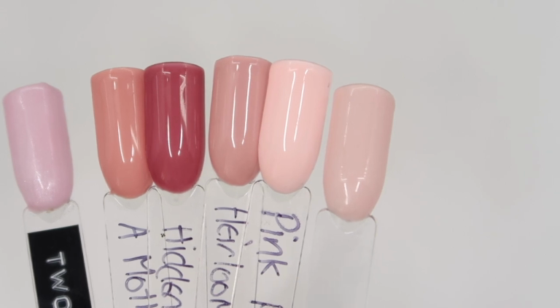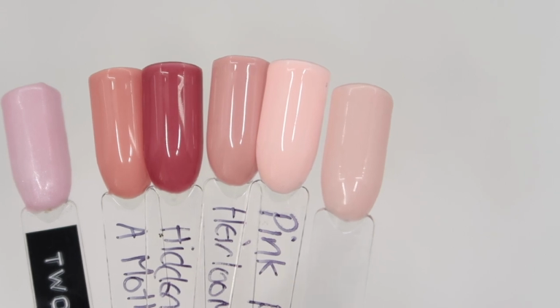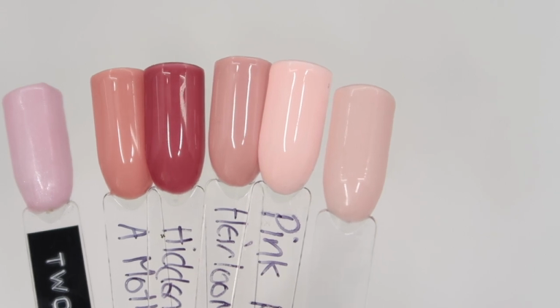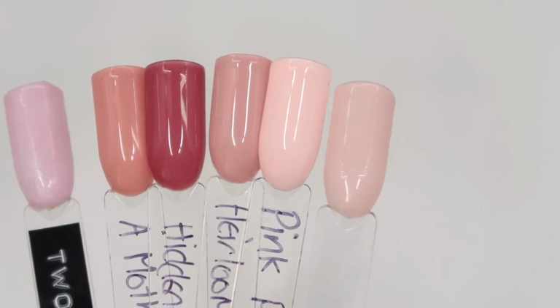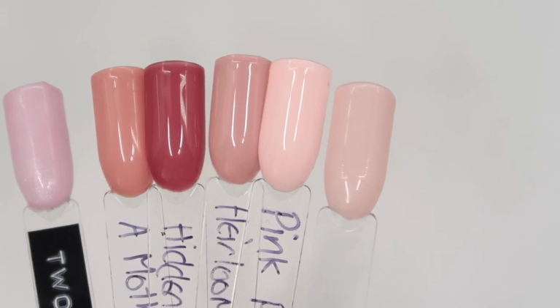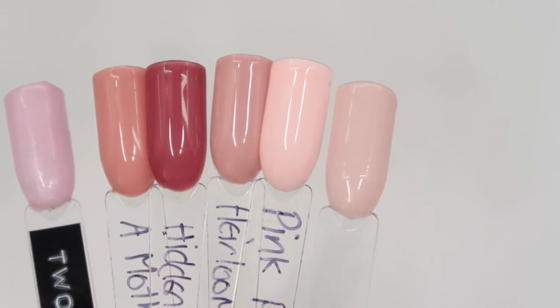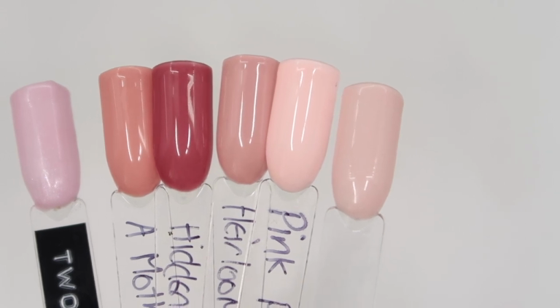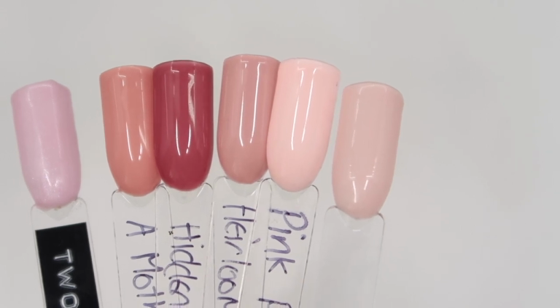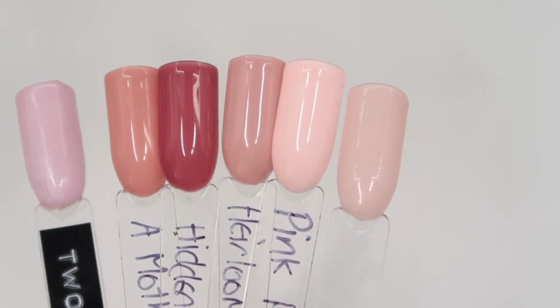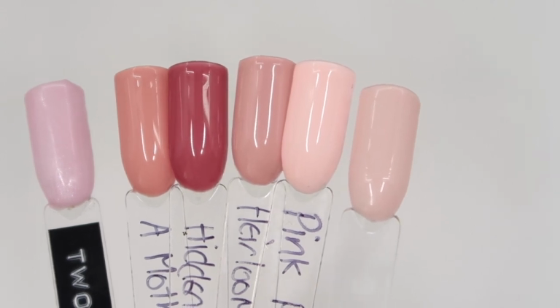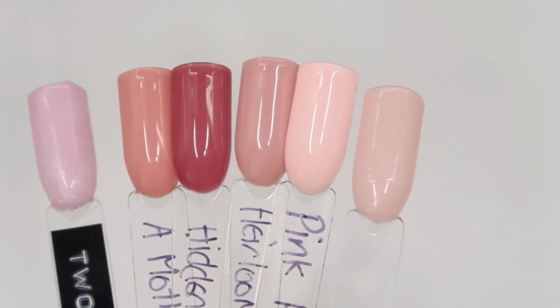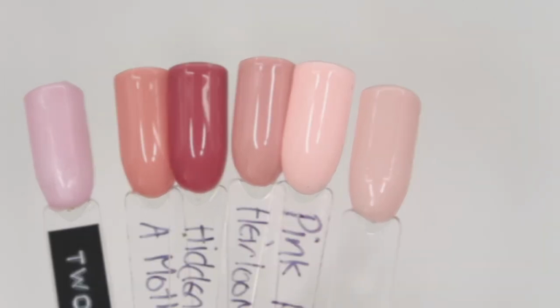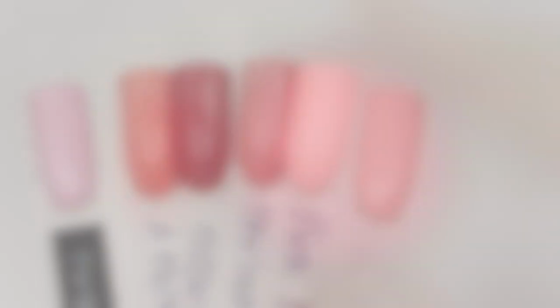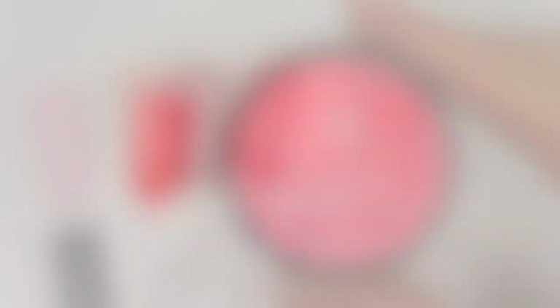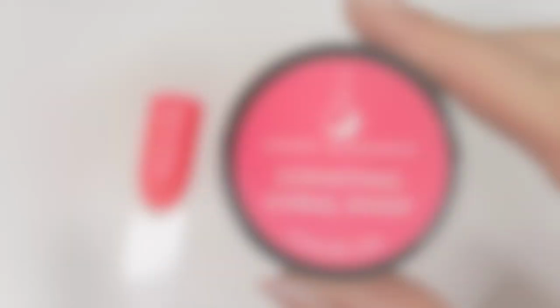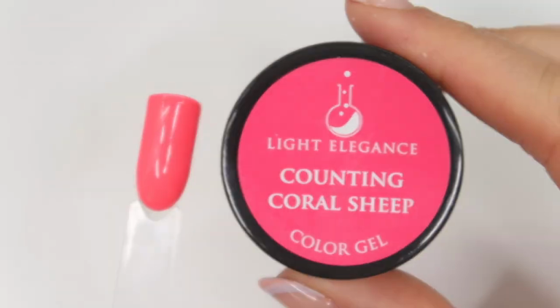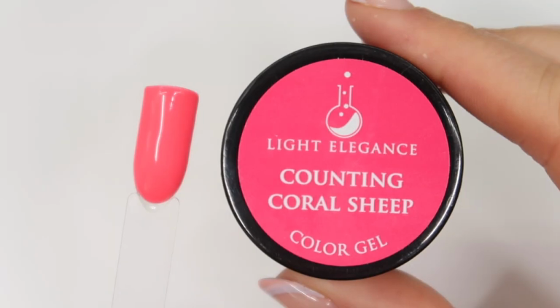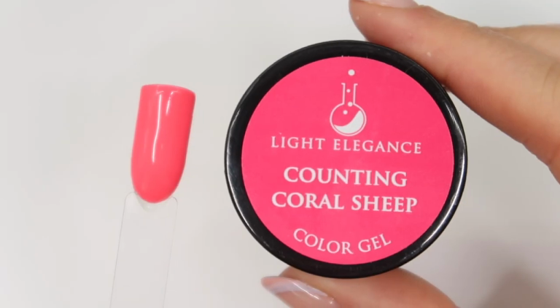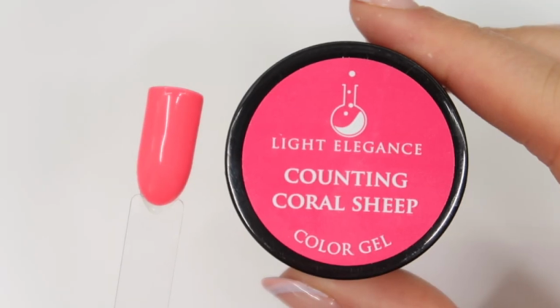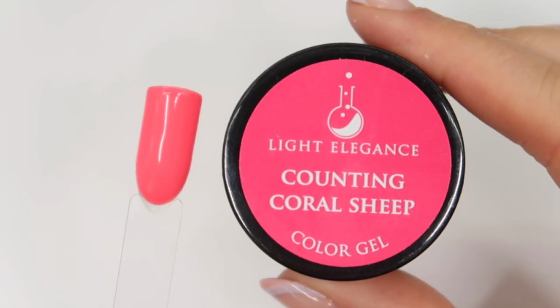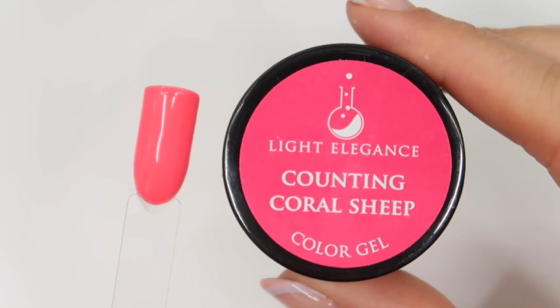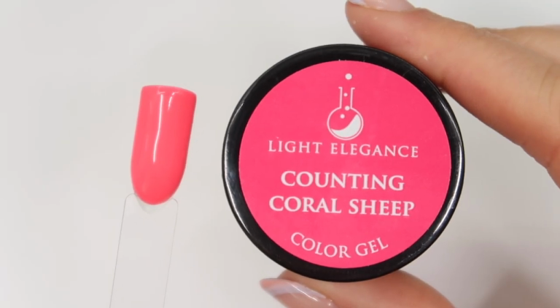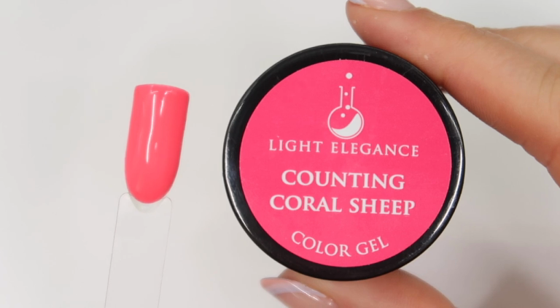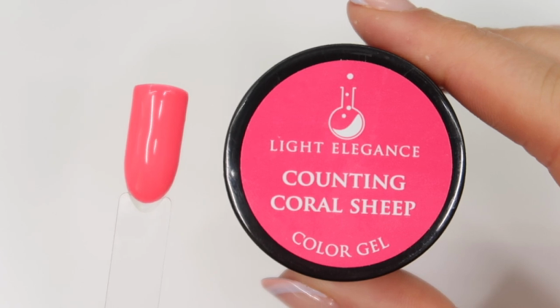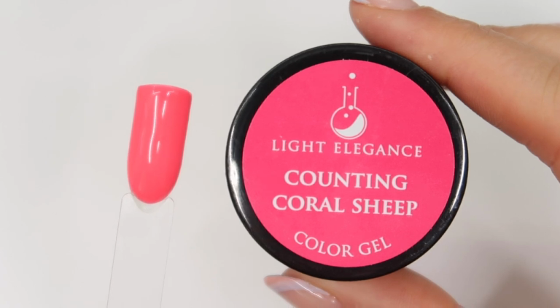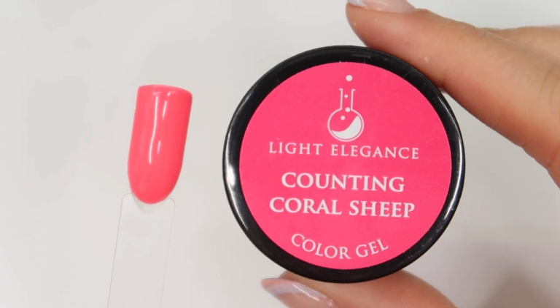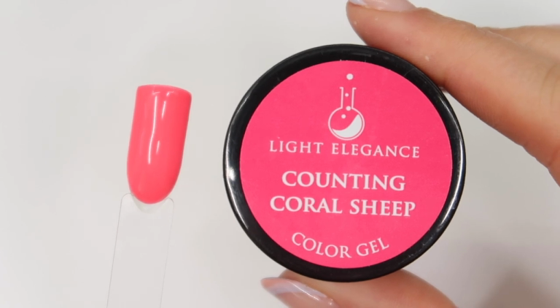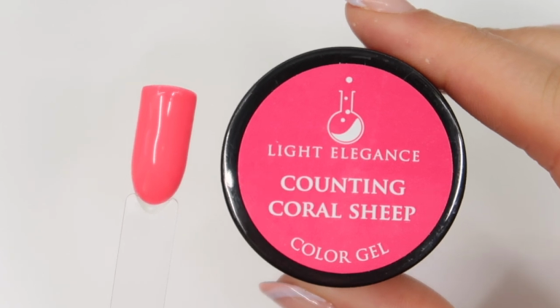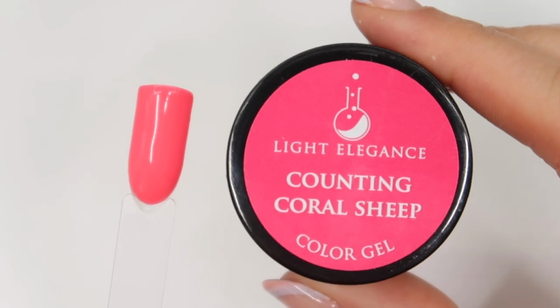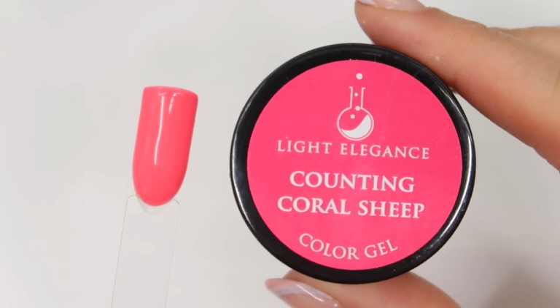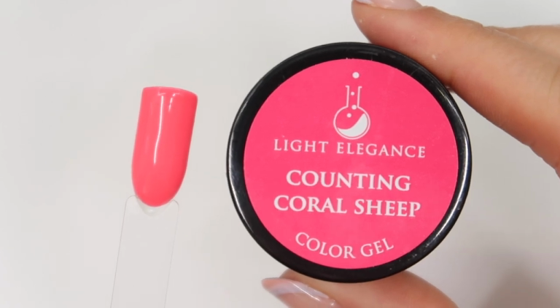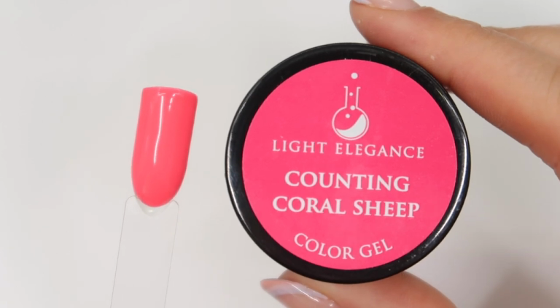And then we have Pink Pumps, which I would say has got more white in it and is a little bit more peachy.